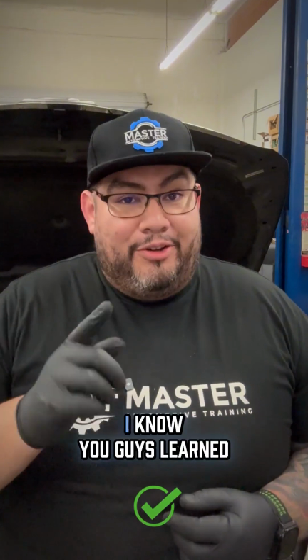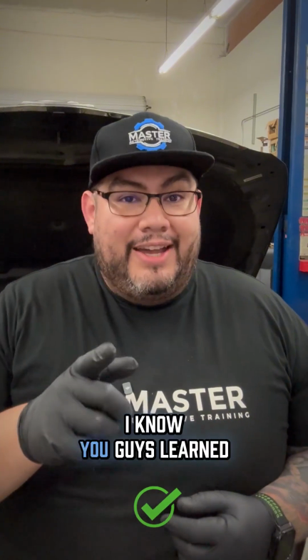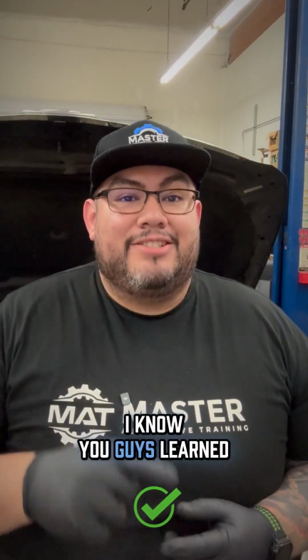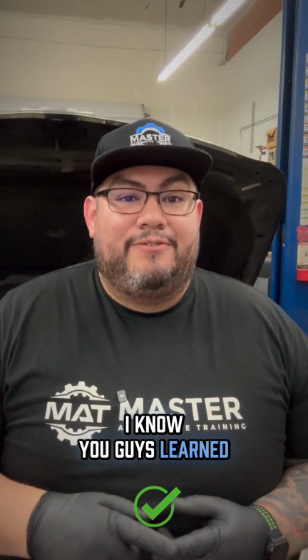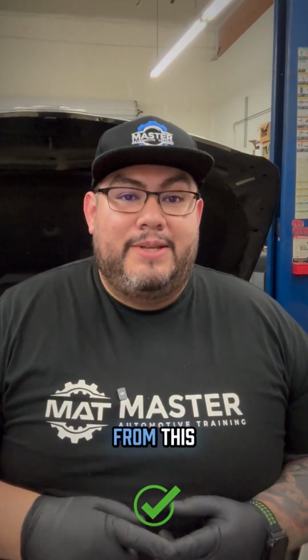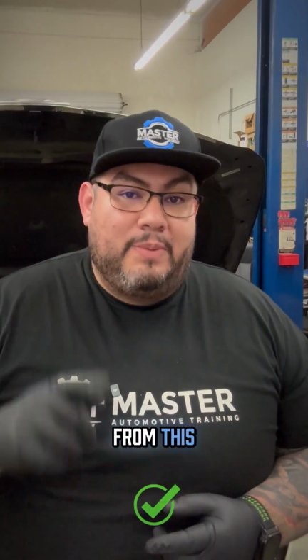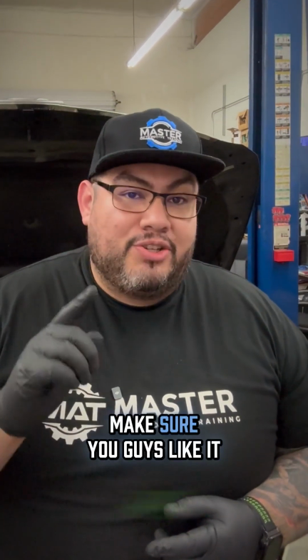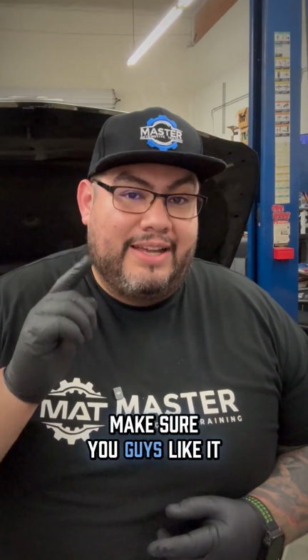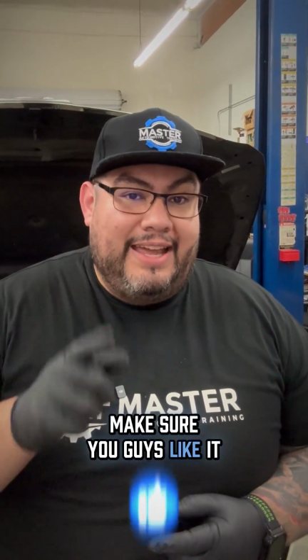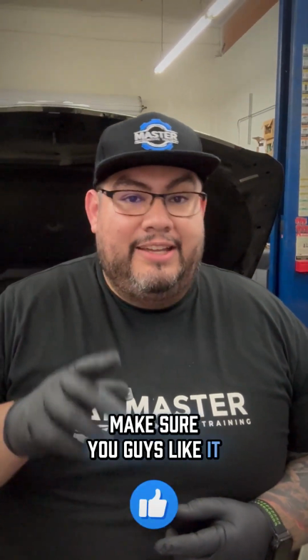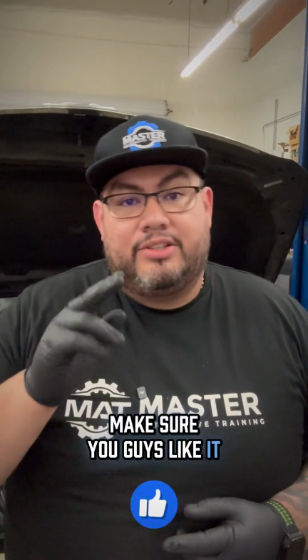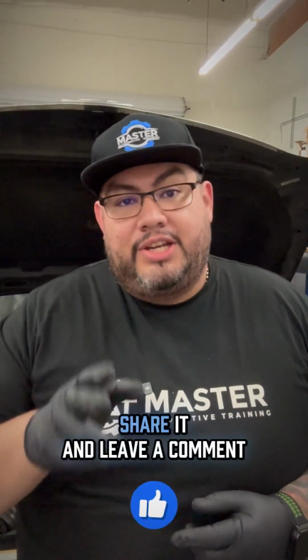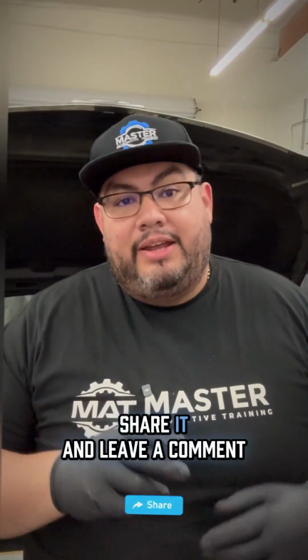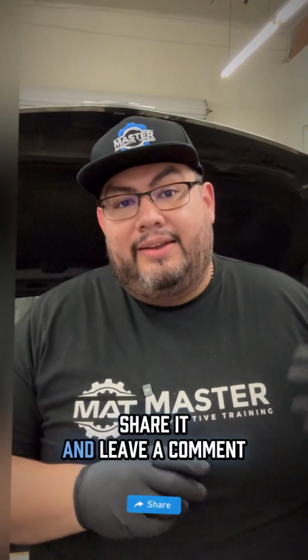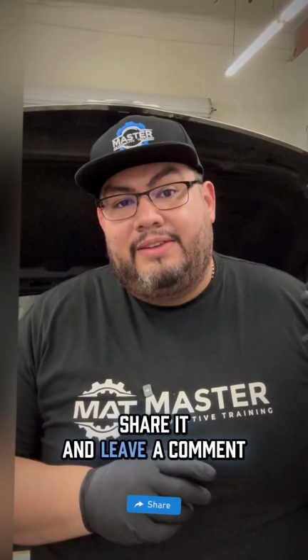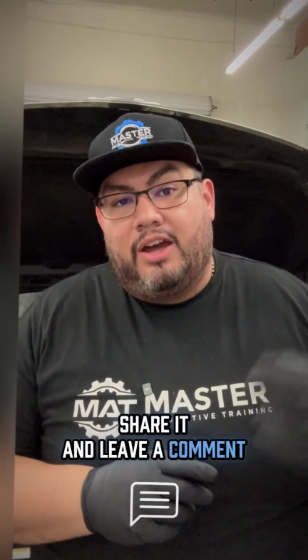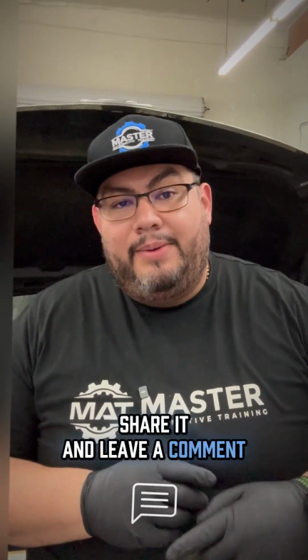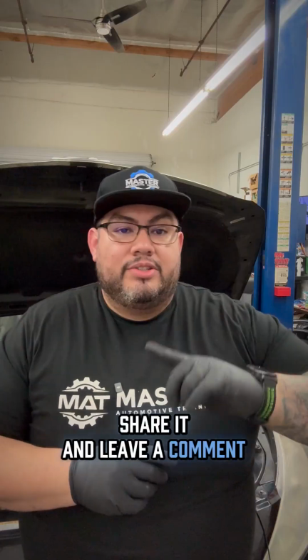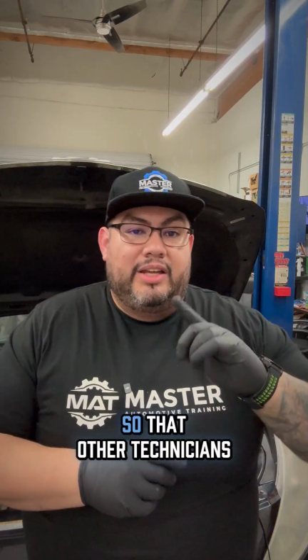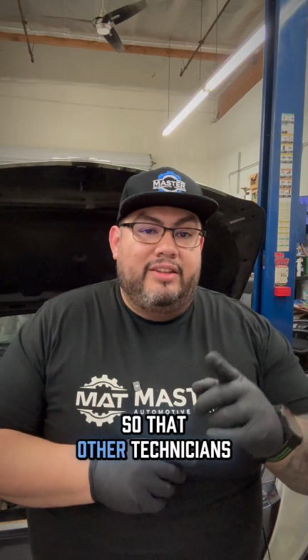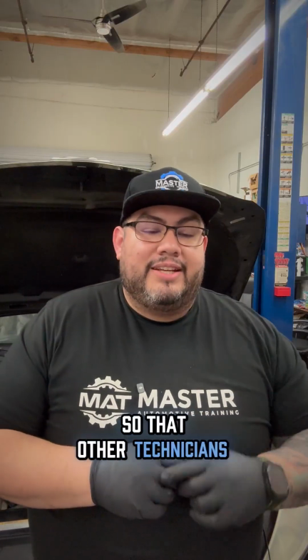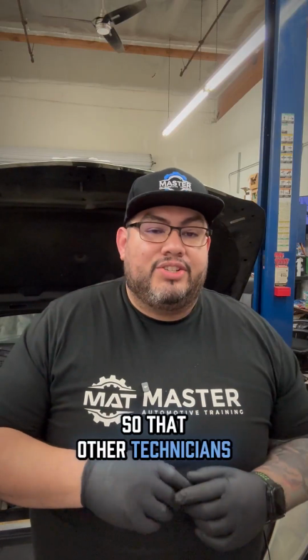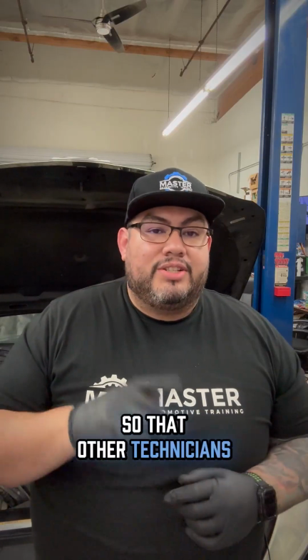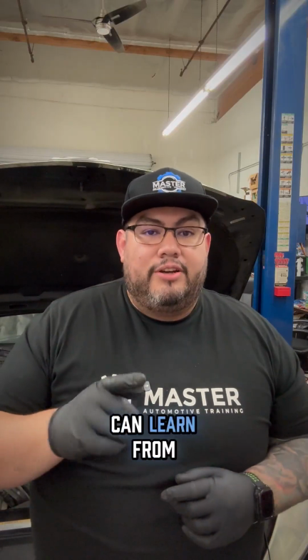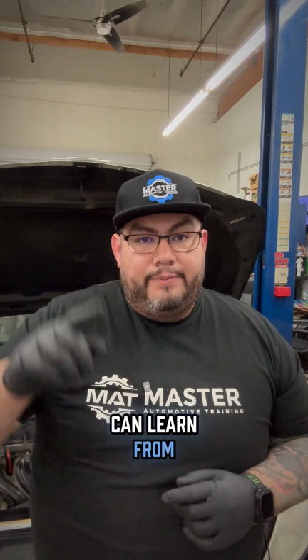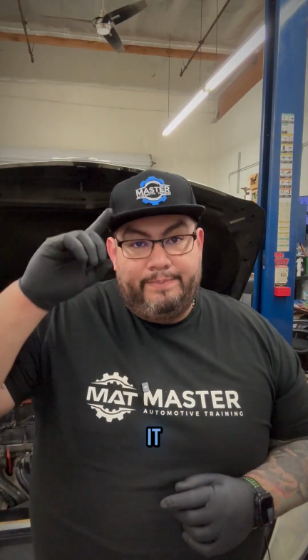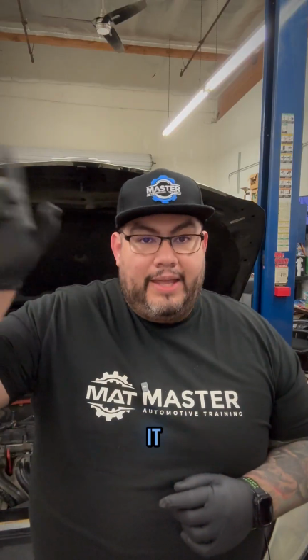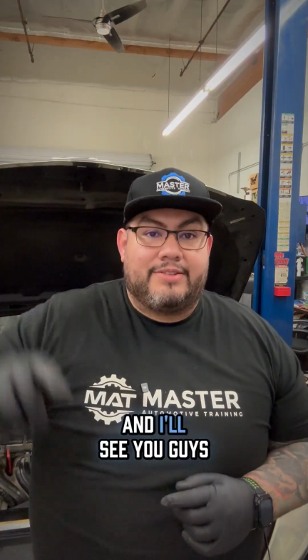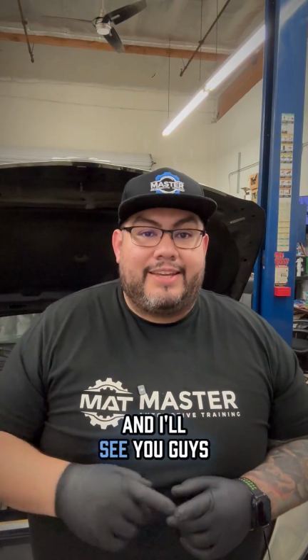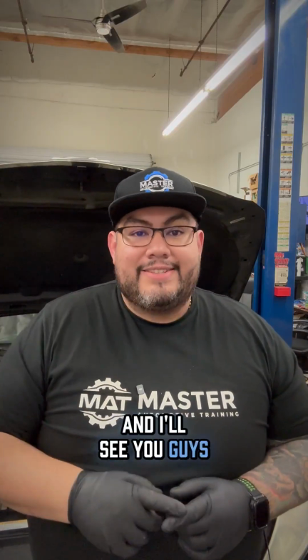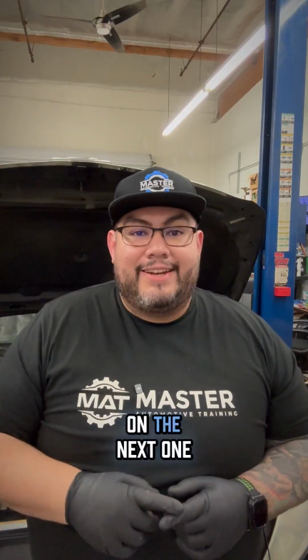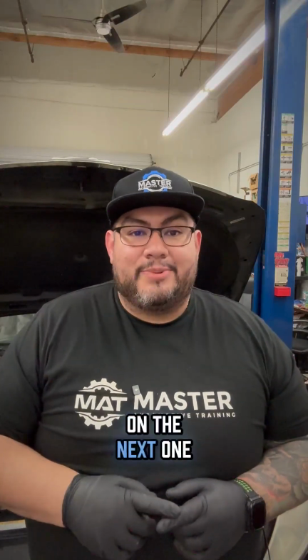I know you guys learned from this — make sure you like it, share it, and leave a comment so that other technicians can learn from it, and I'll see you guys on the next one.